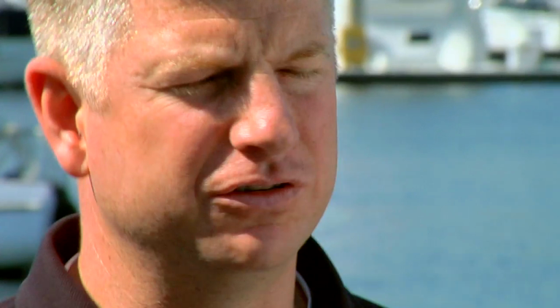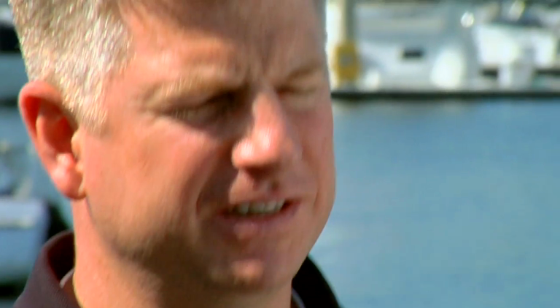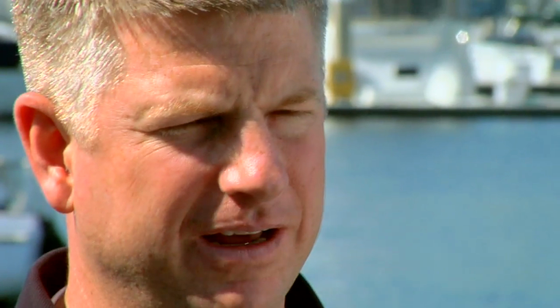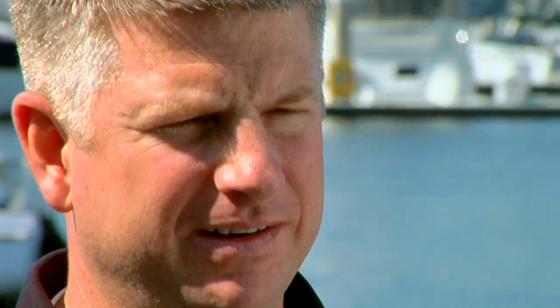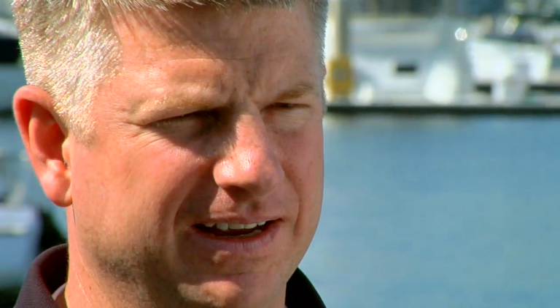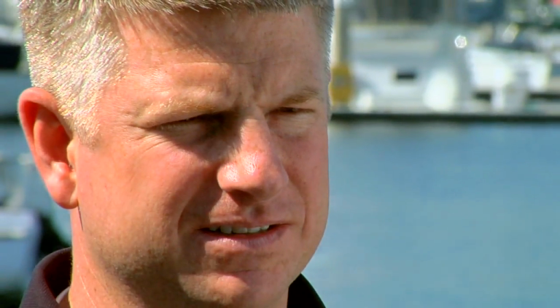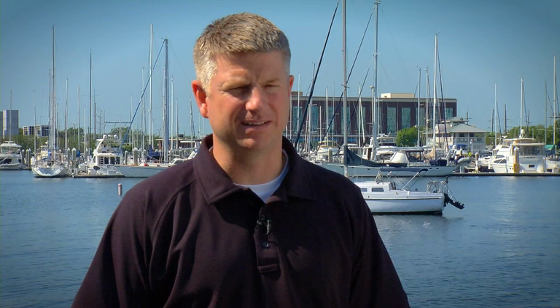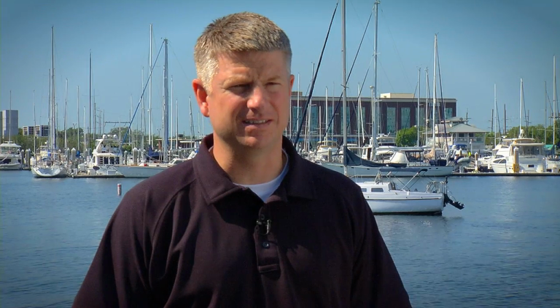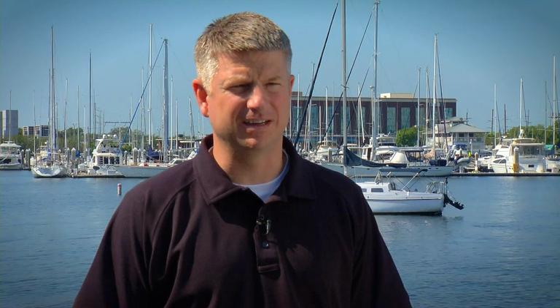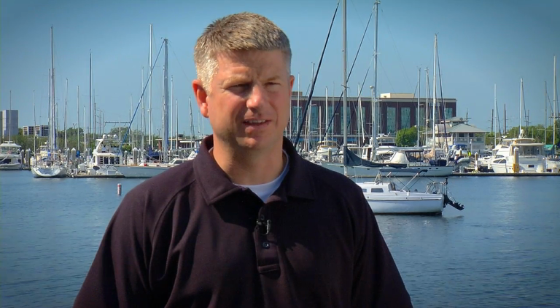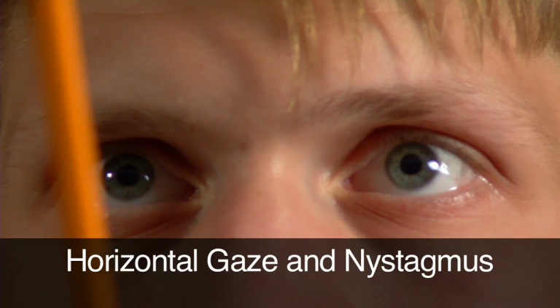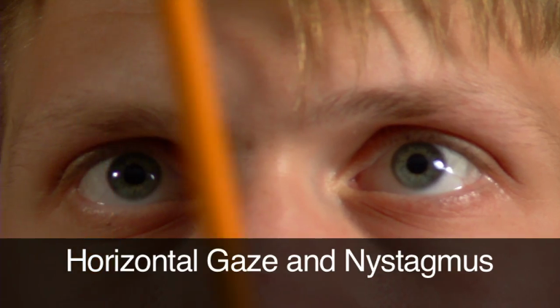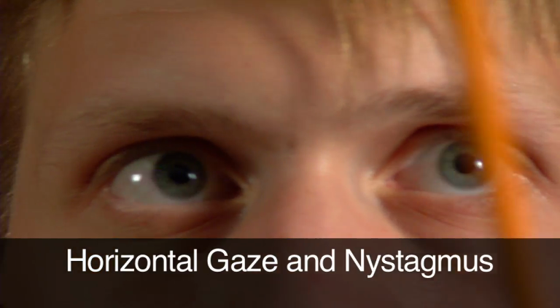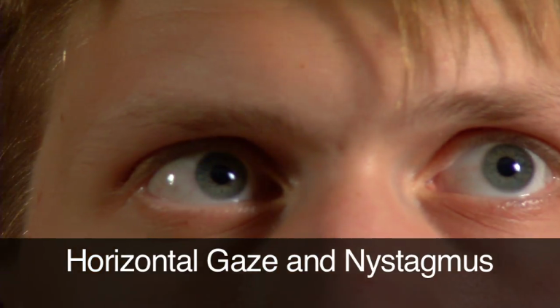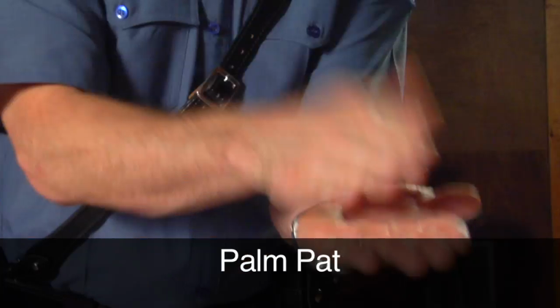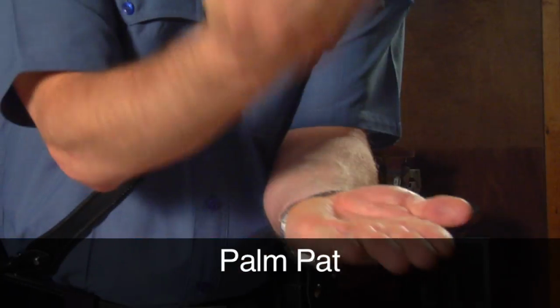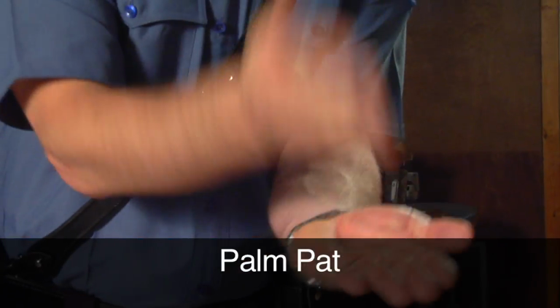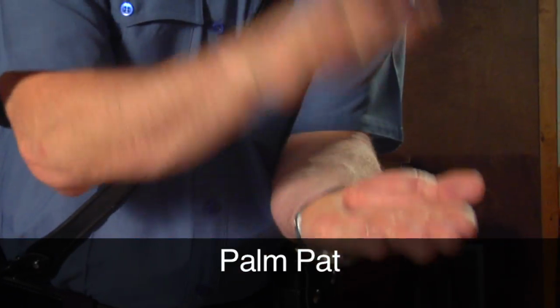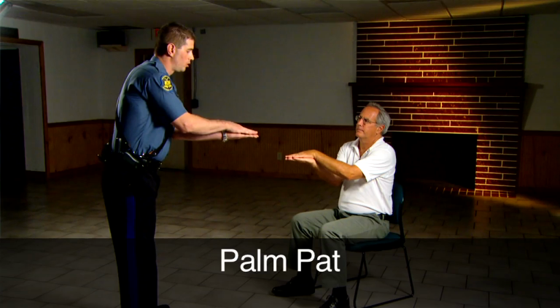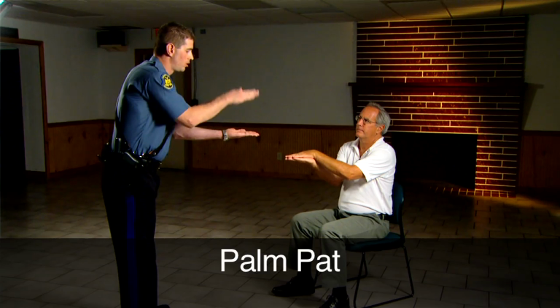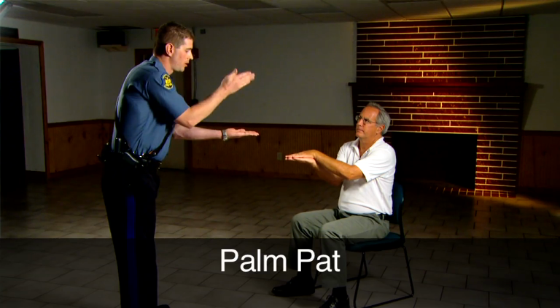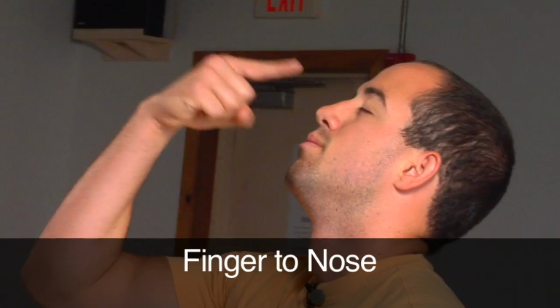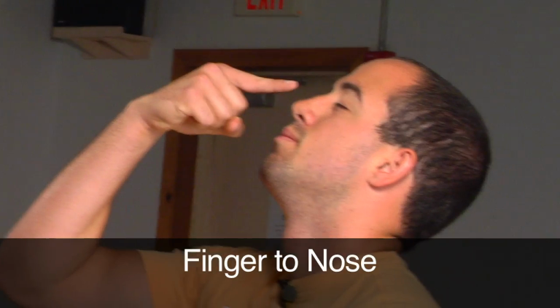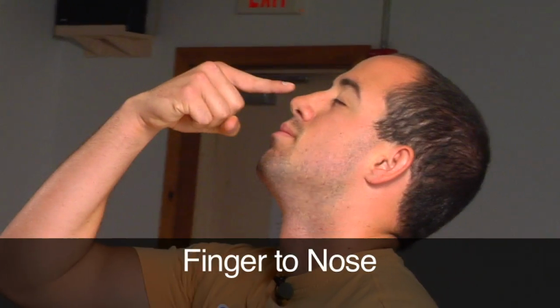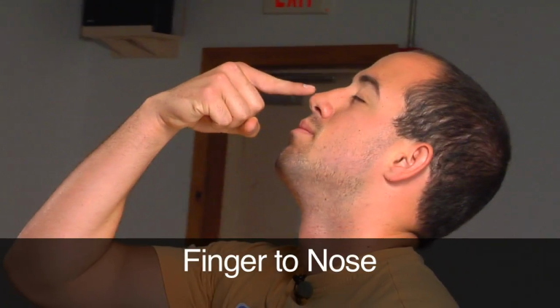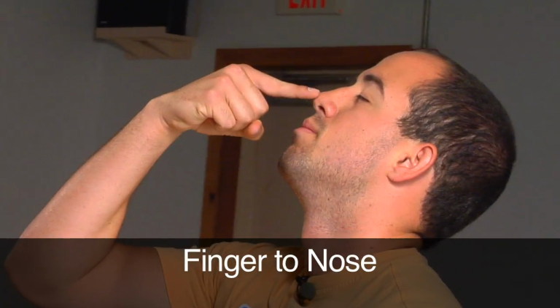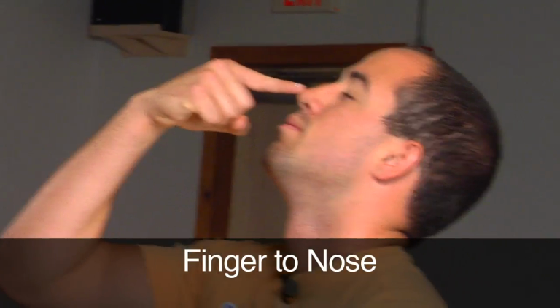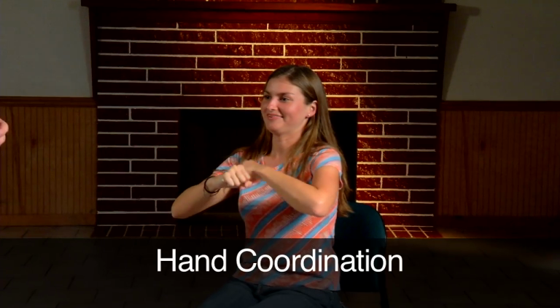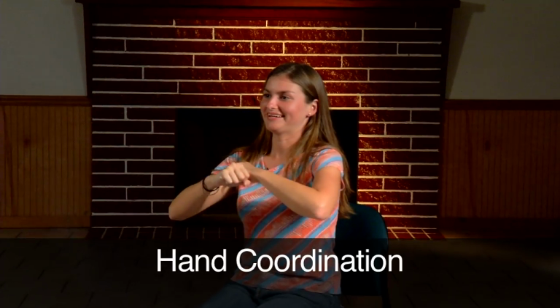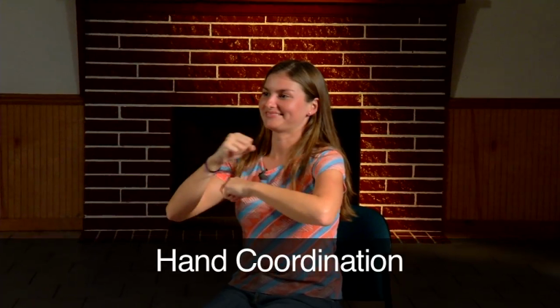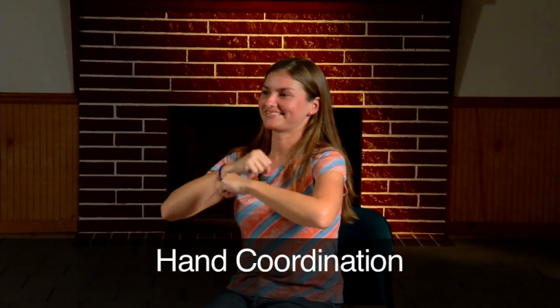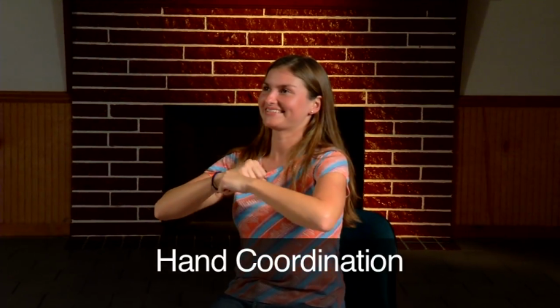The new seated battery test consists of the gaze nystagmus. Also, there's a palm pat, finger-to-nose test, and a hand dexterity test.